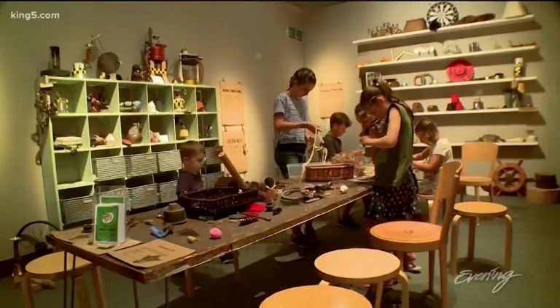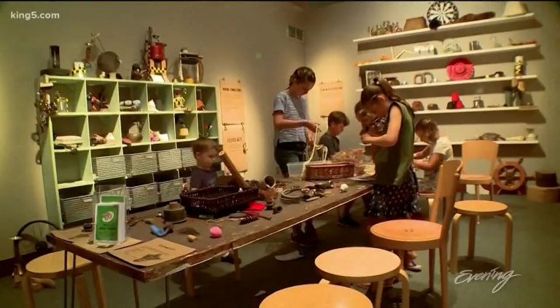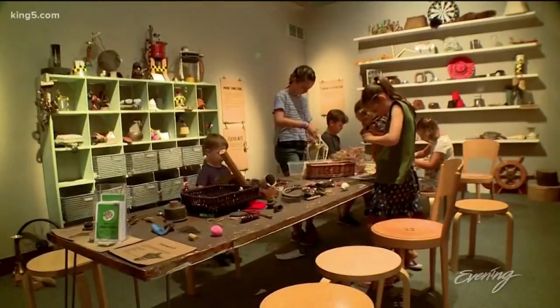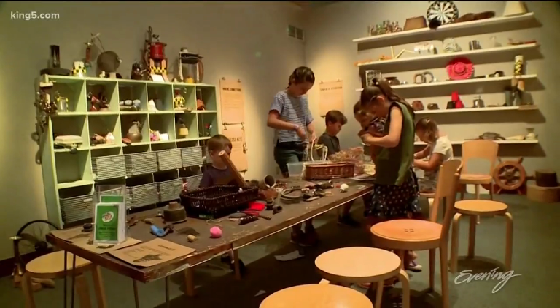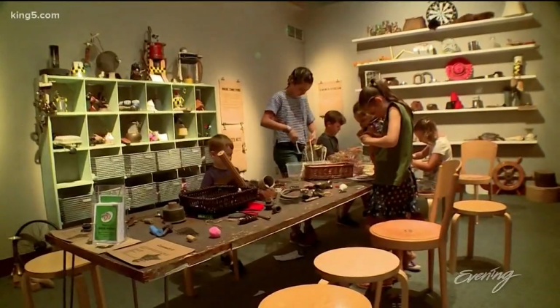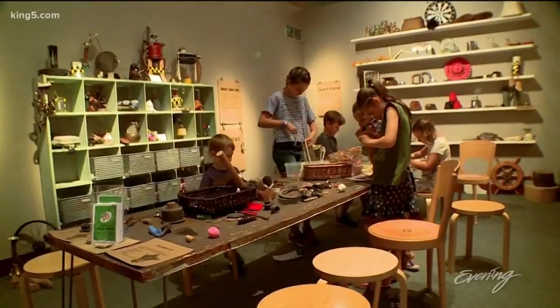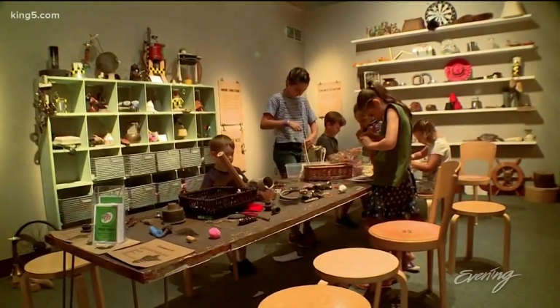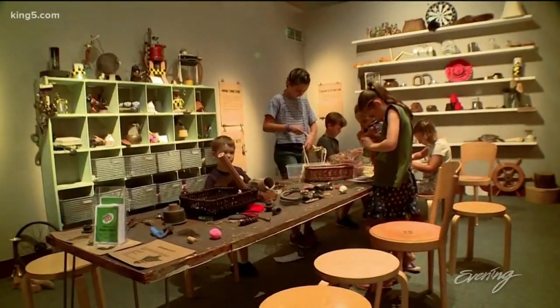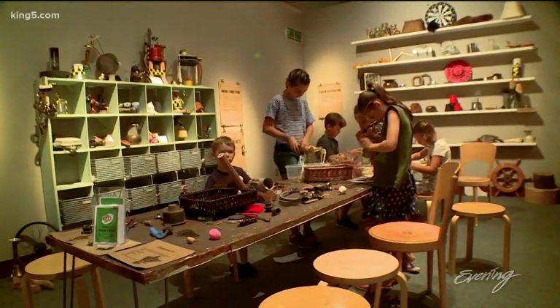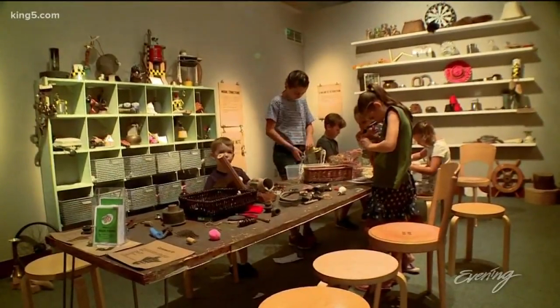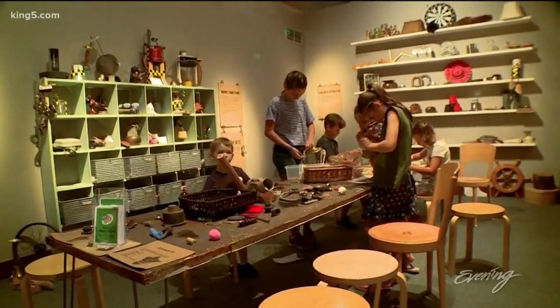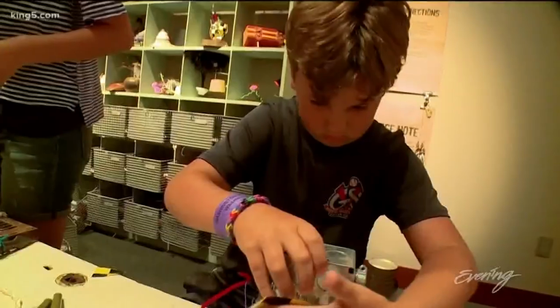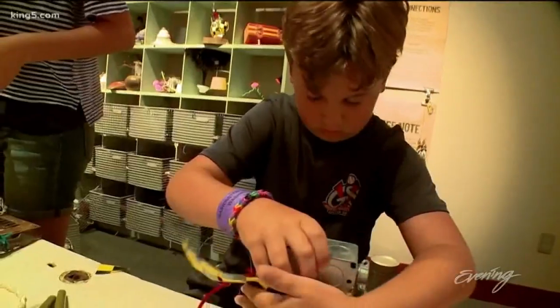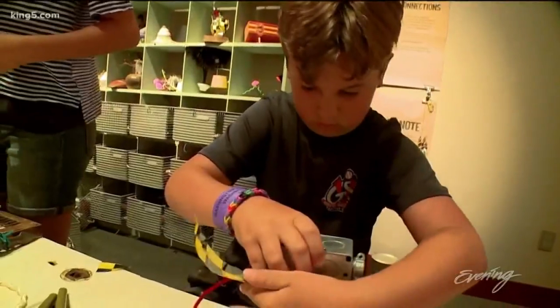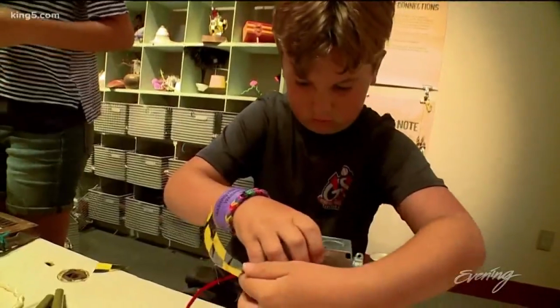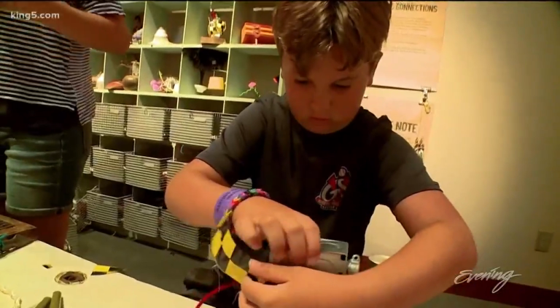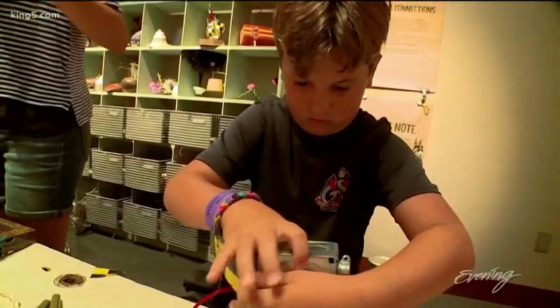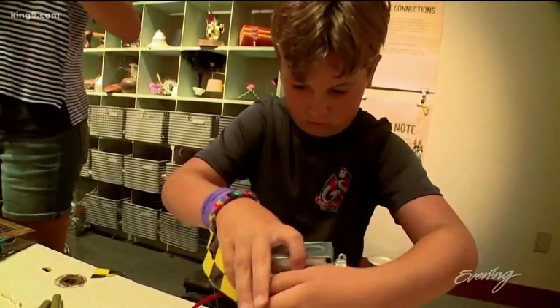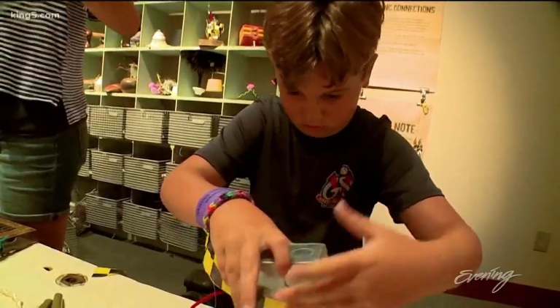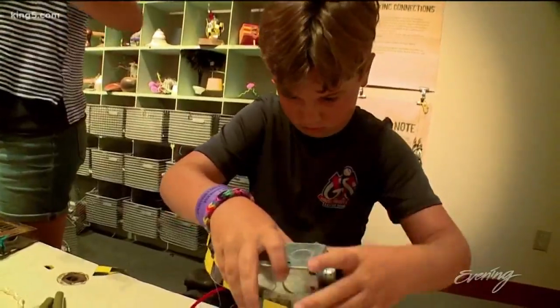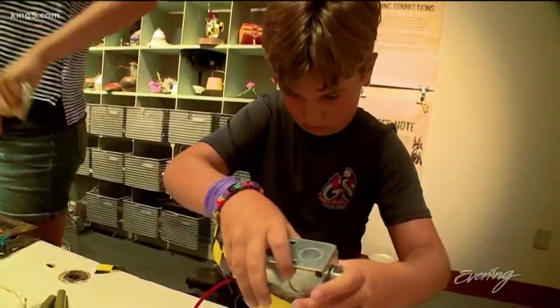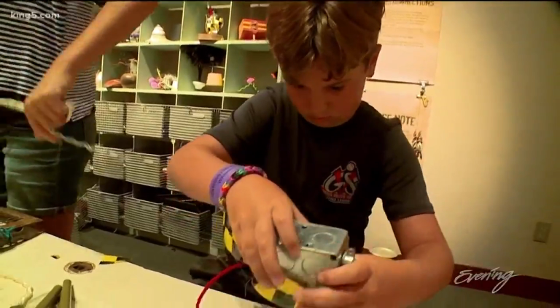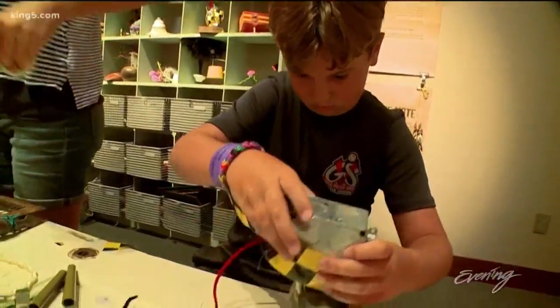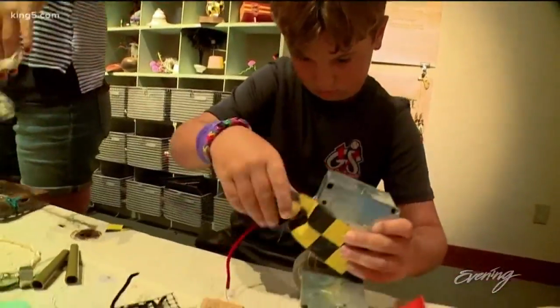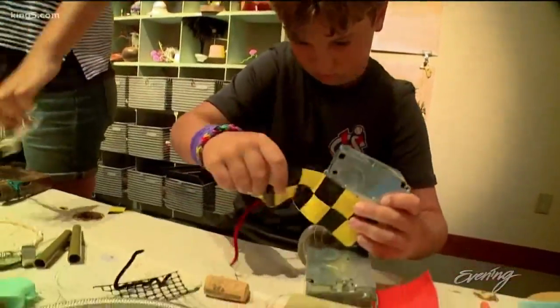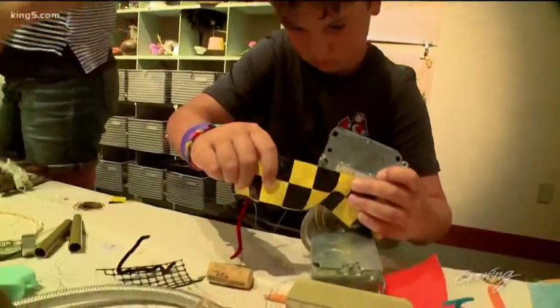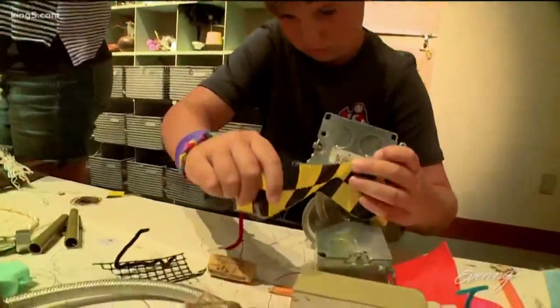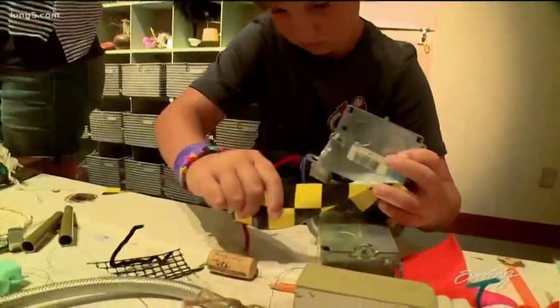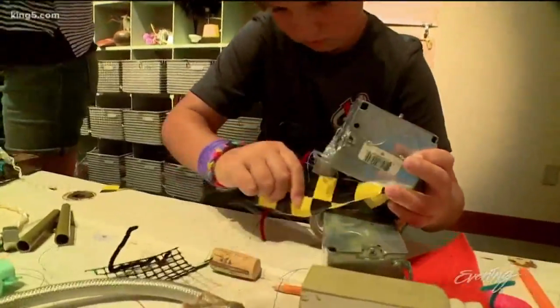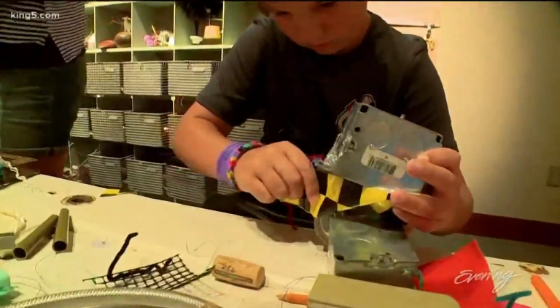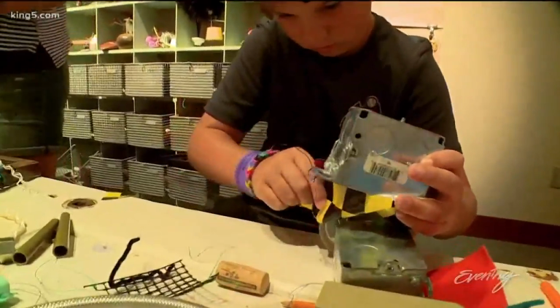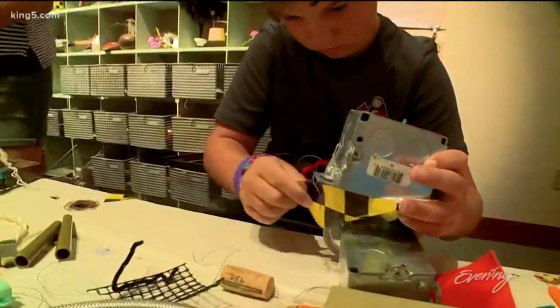You can even try making your own art out of recycled stuff at a maker space on site. They're definitely making a lot of noise.